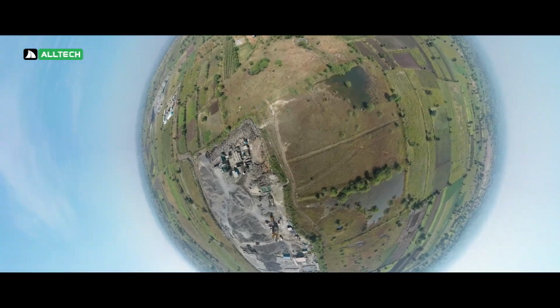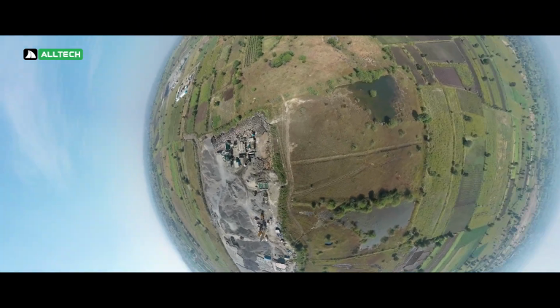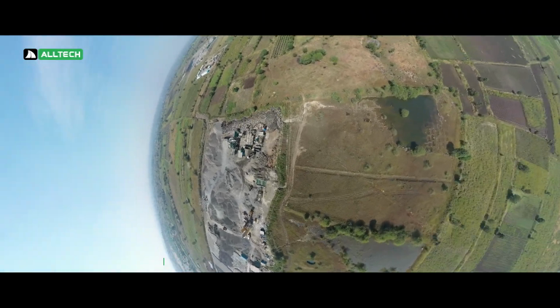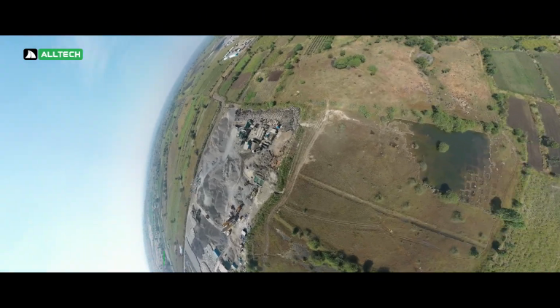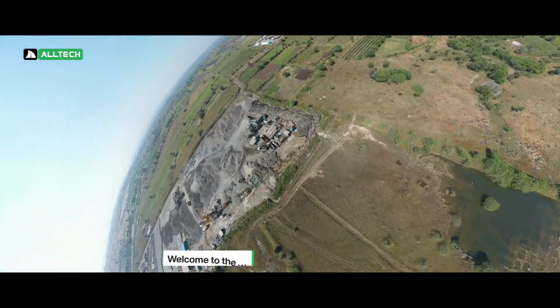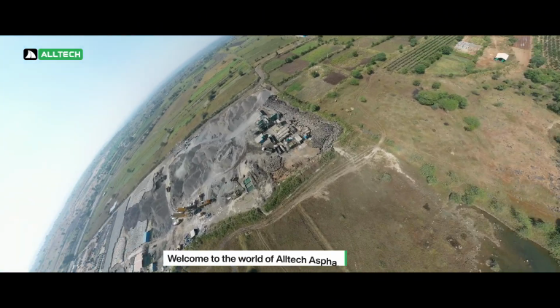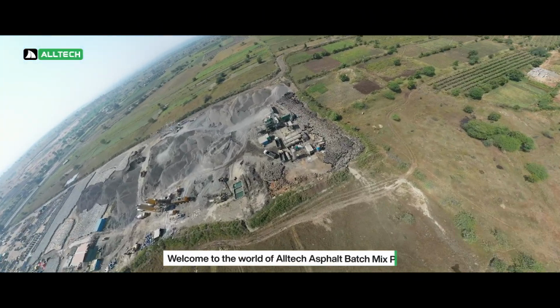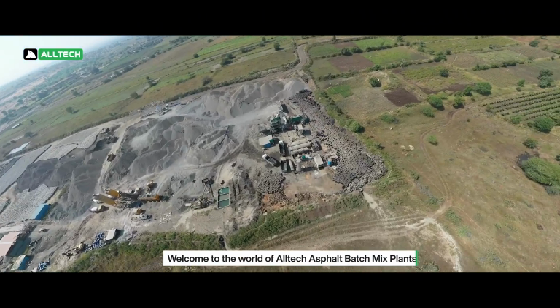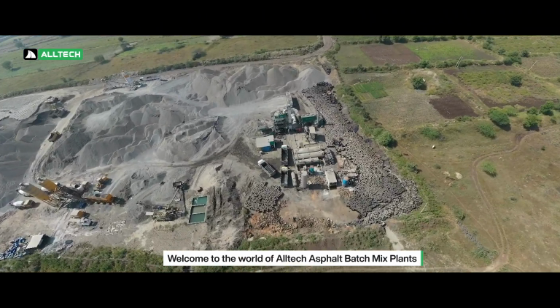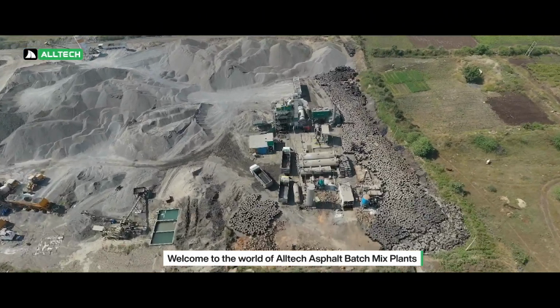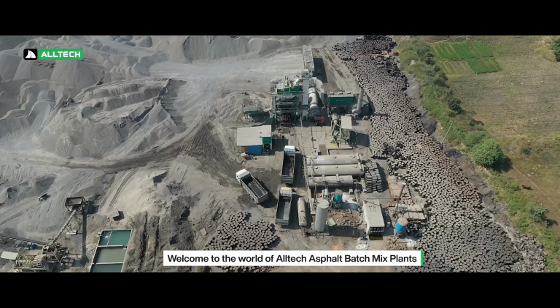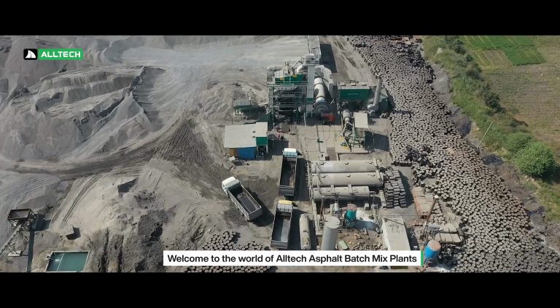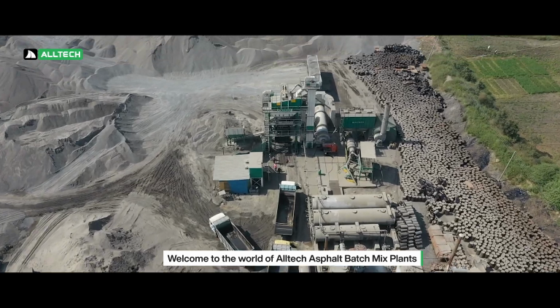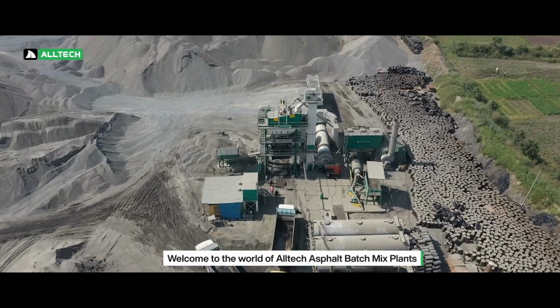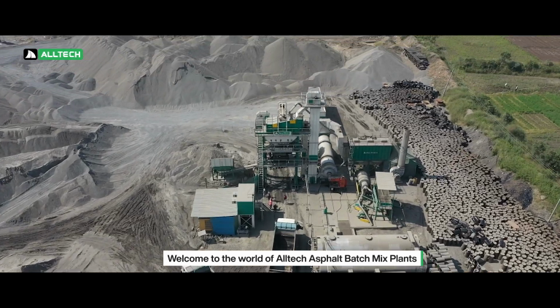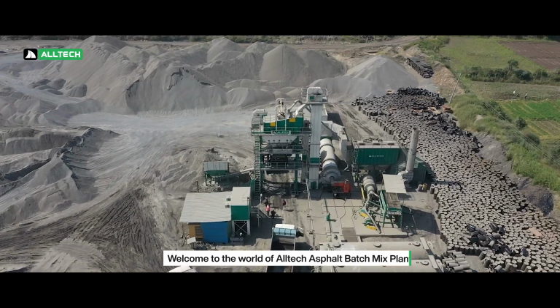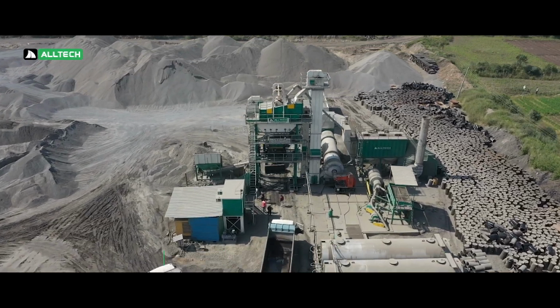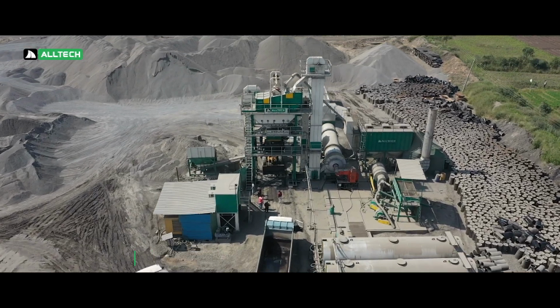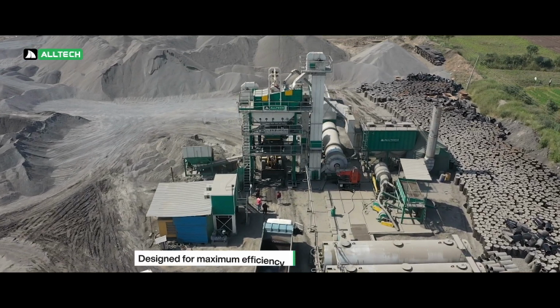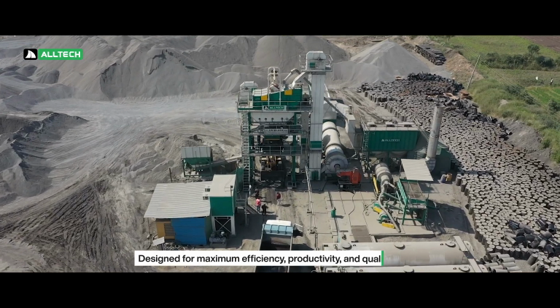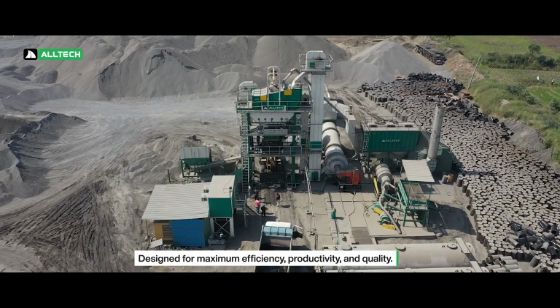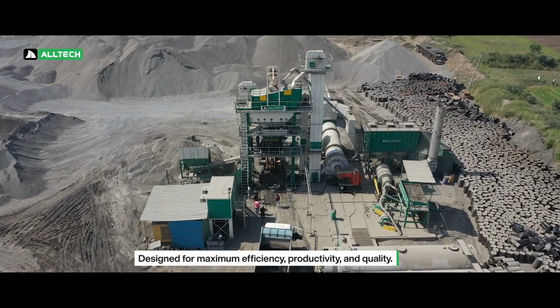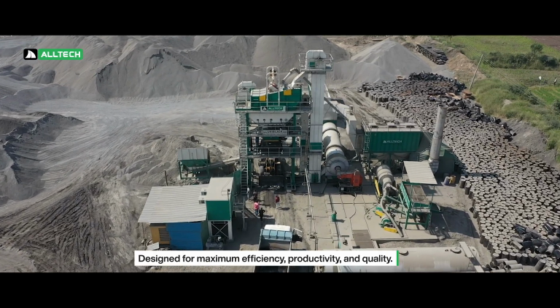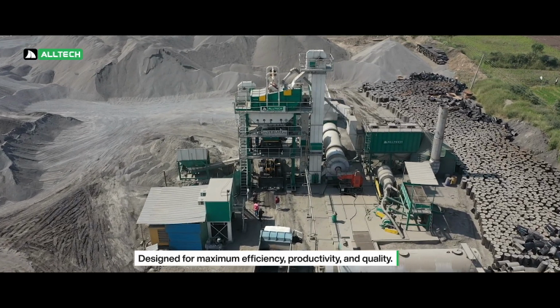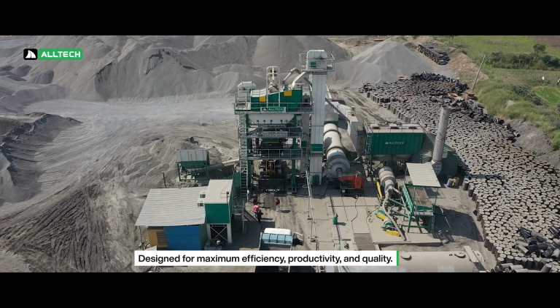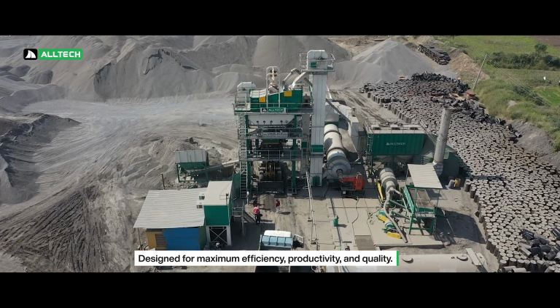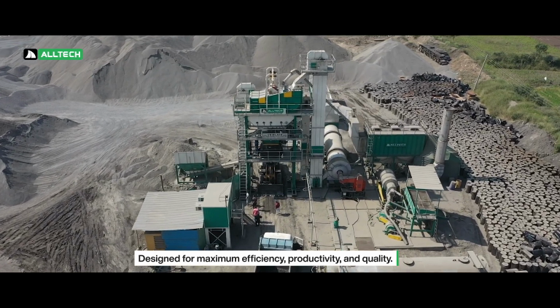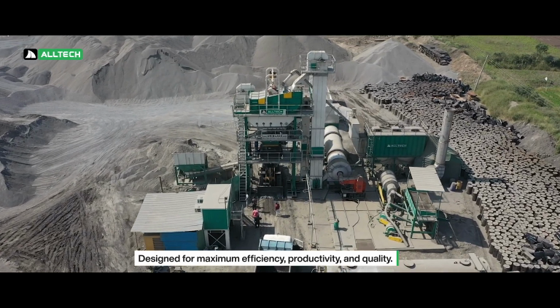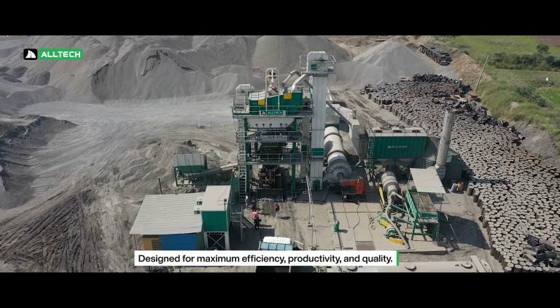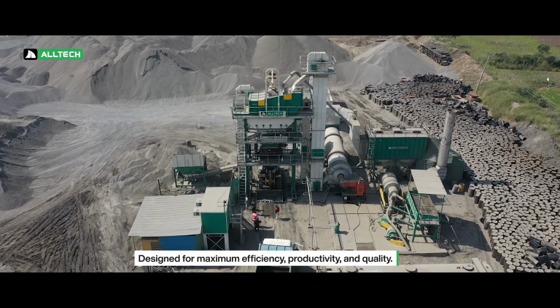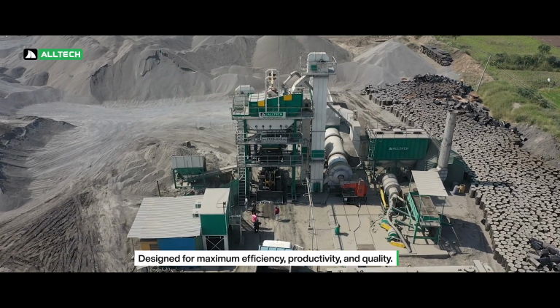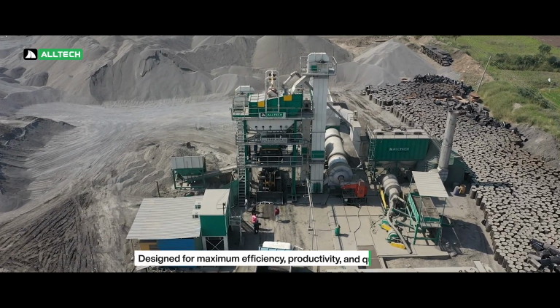Welcome to the world of Altec Asphalt Batch Mix Plants, designed for maximum efficiency, productivity, and quality.